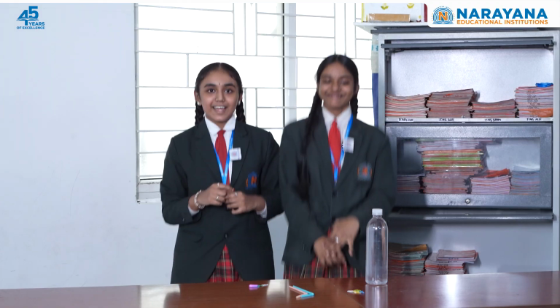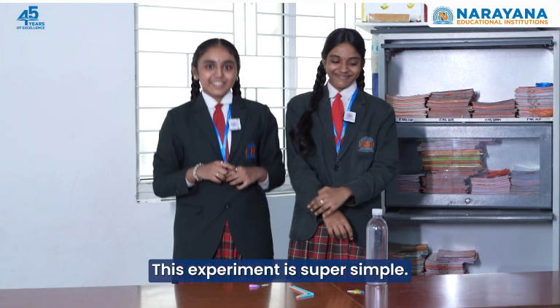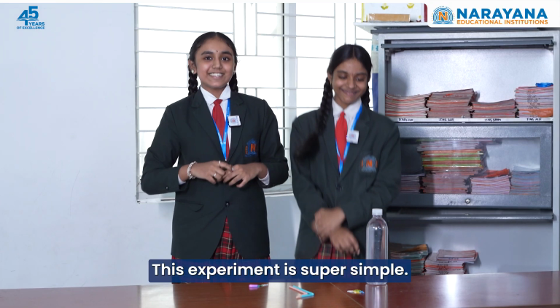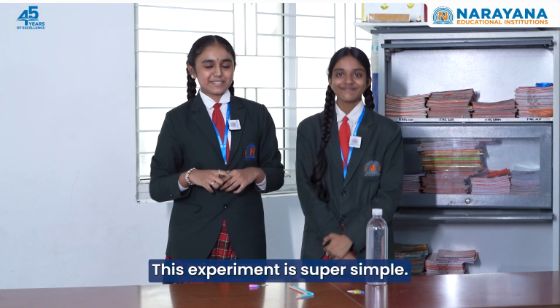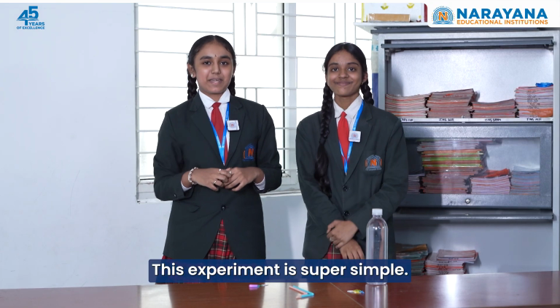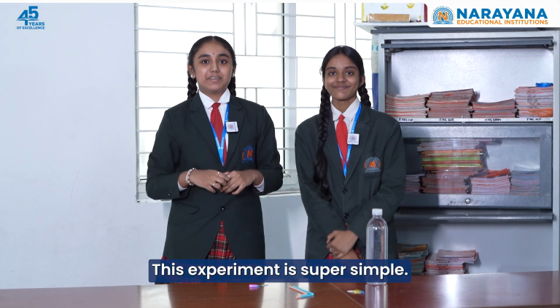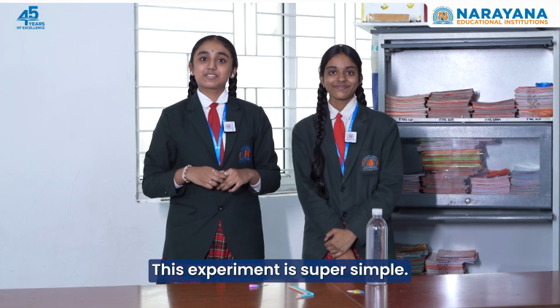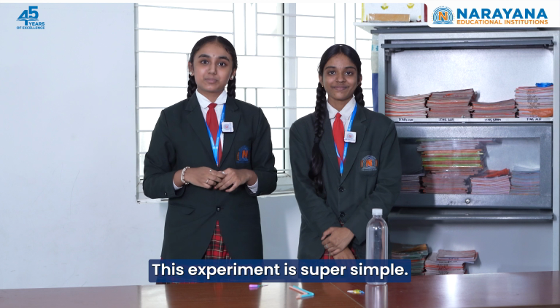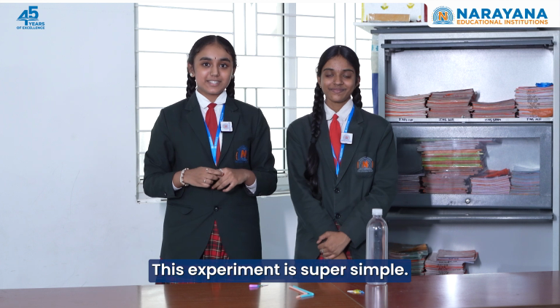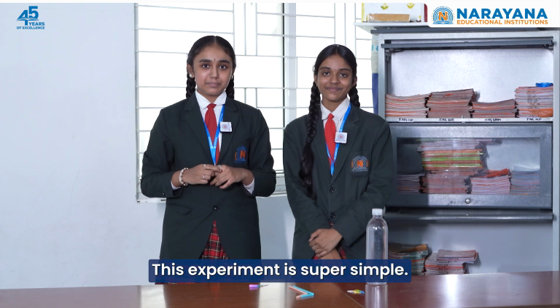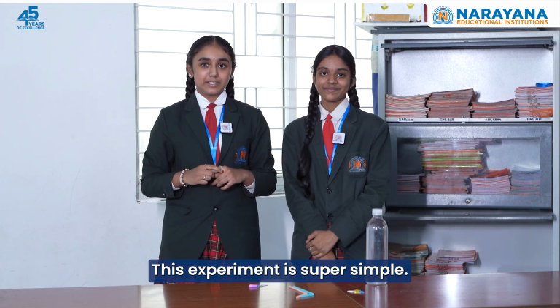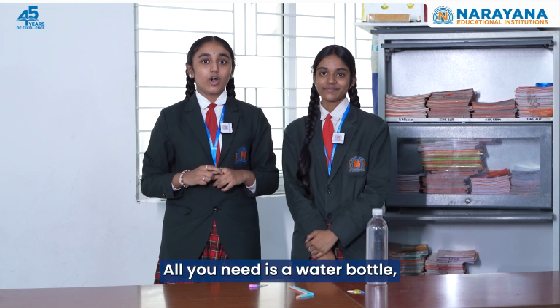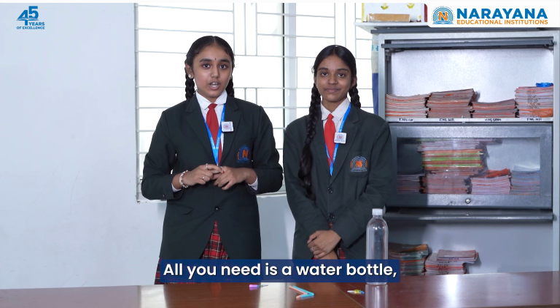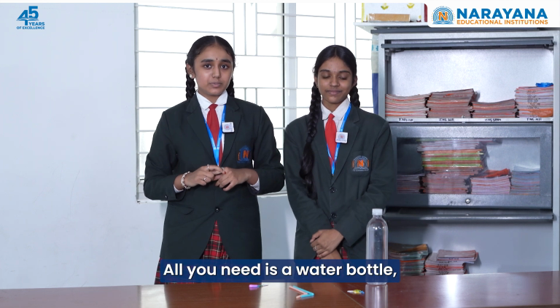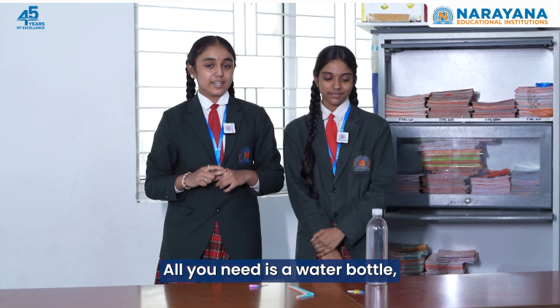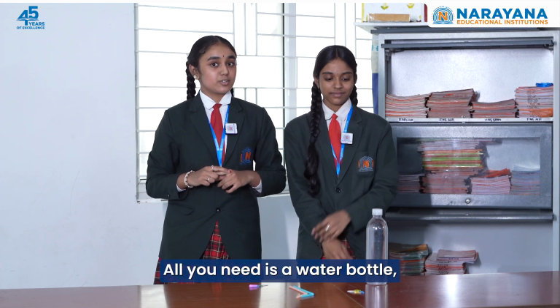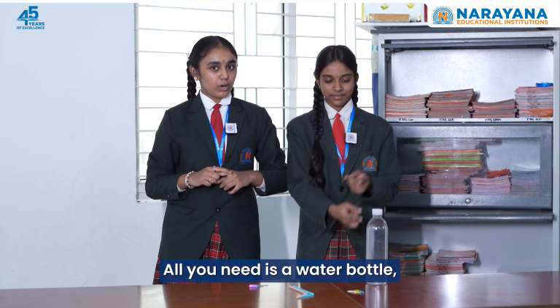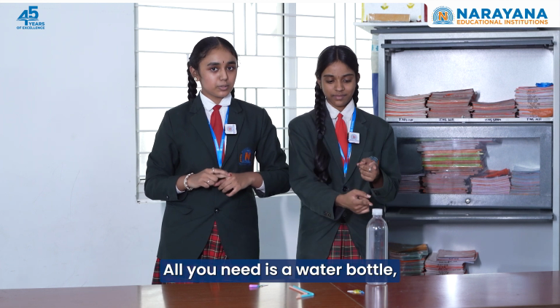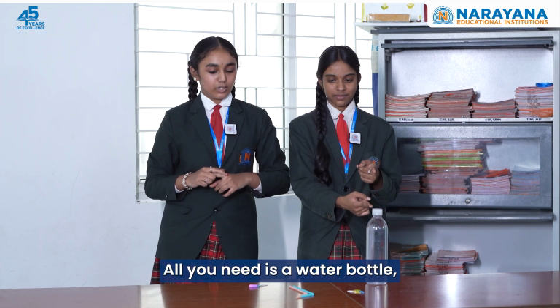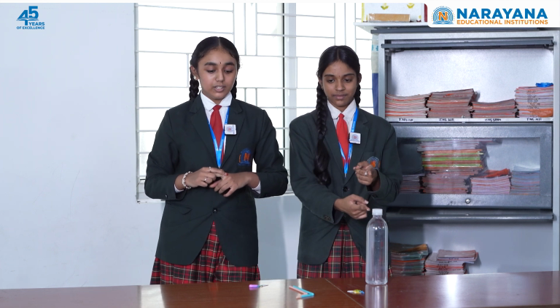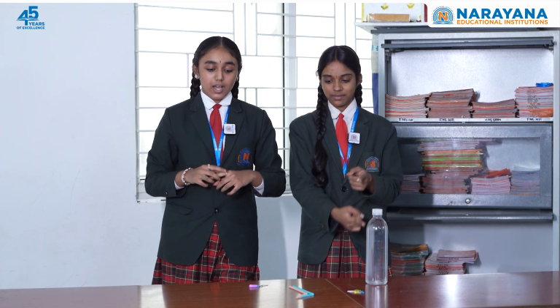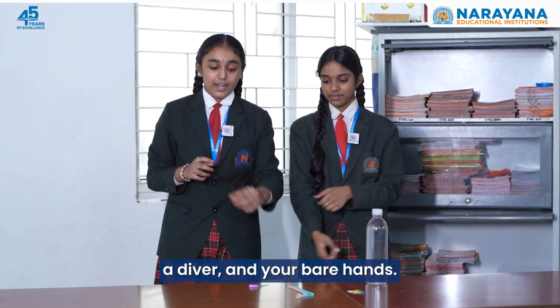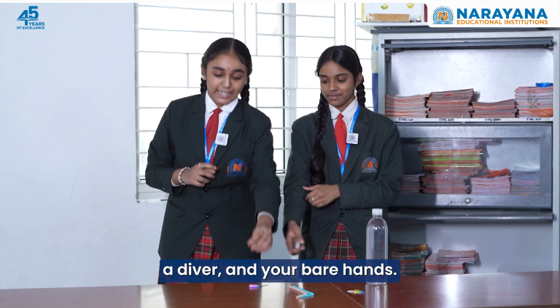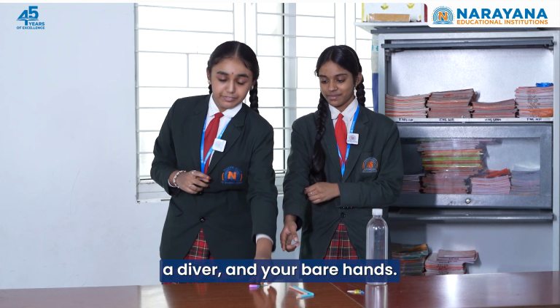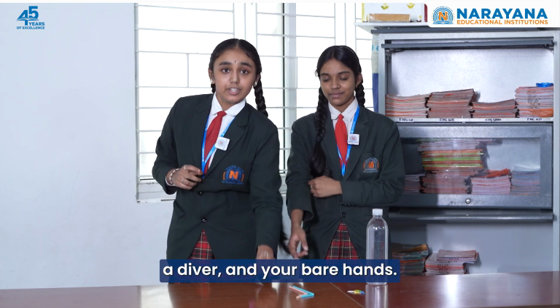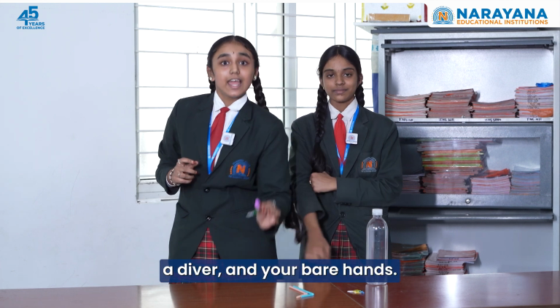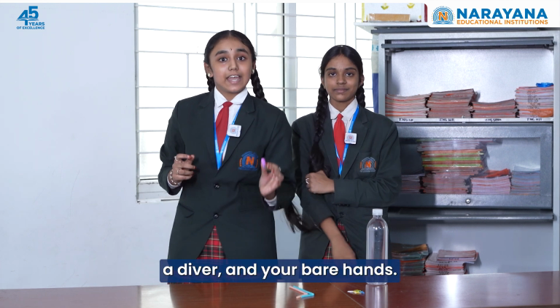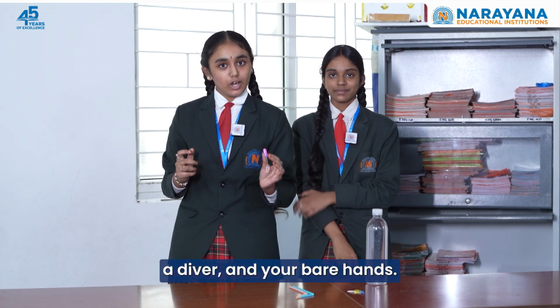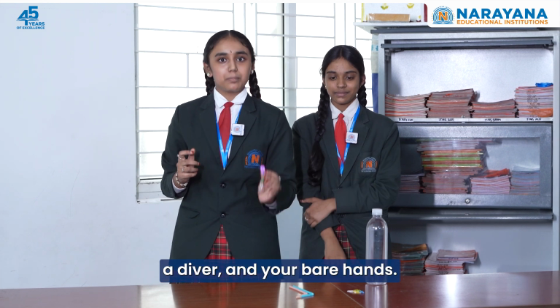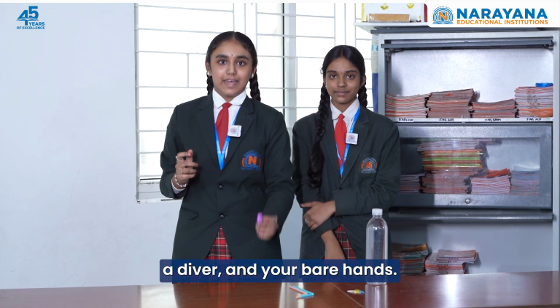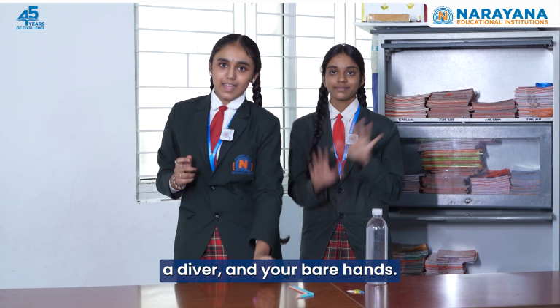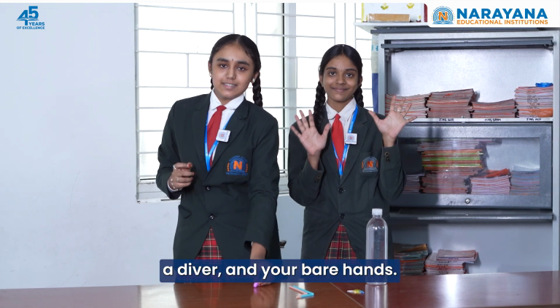This experiment is super simple. All you need is a water bottle, a diver, and your bare hand.